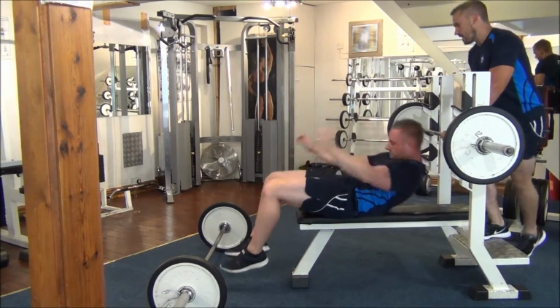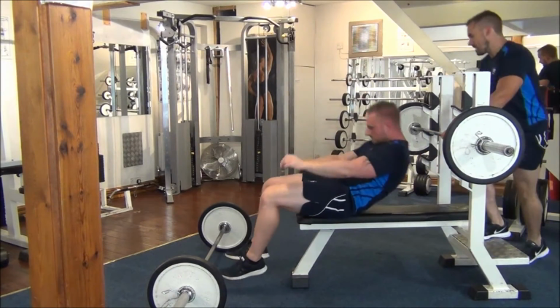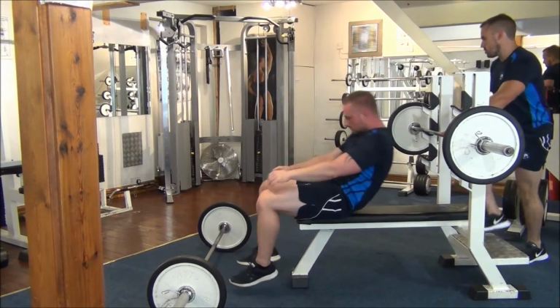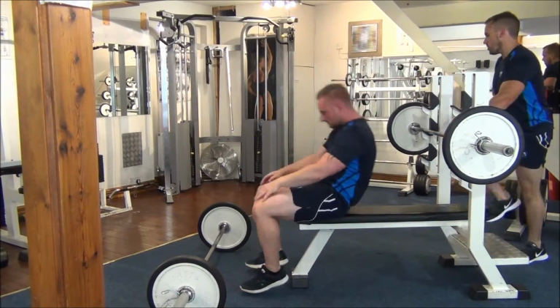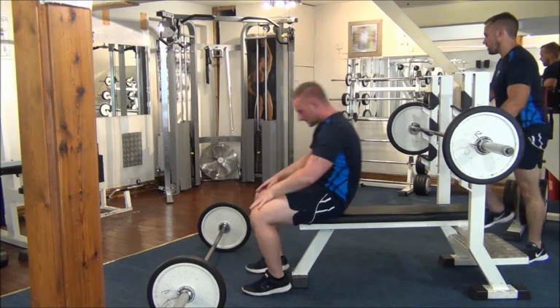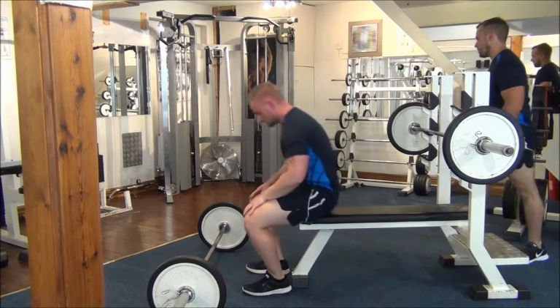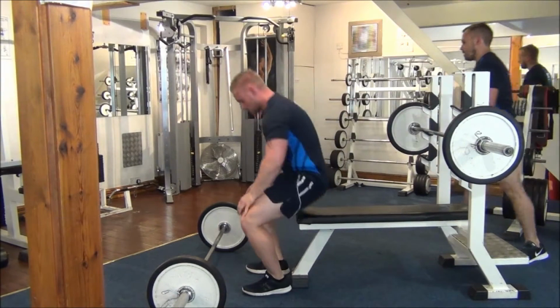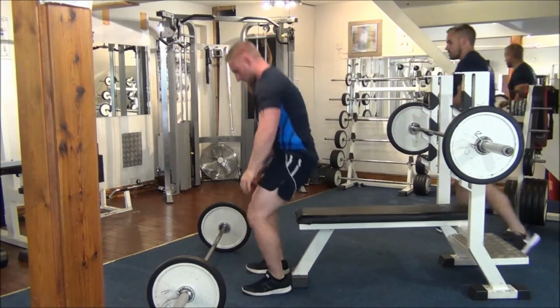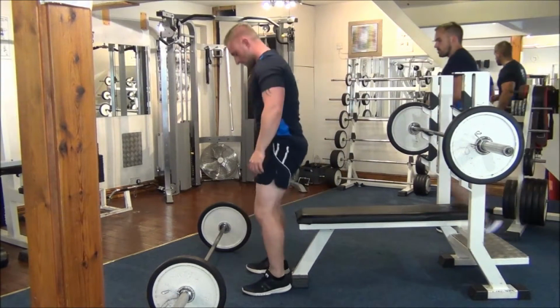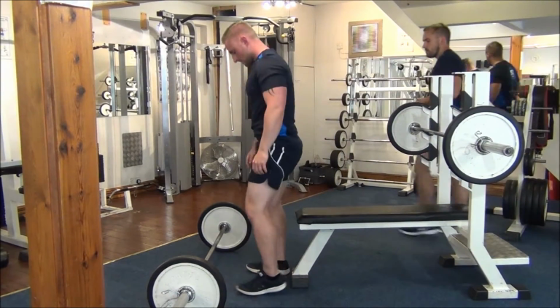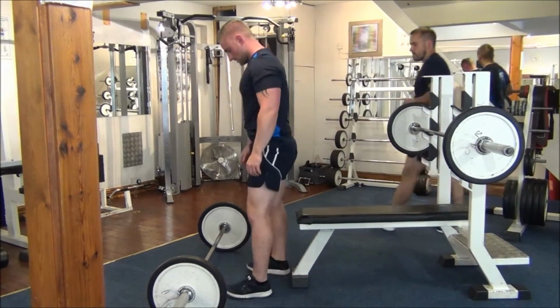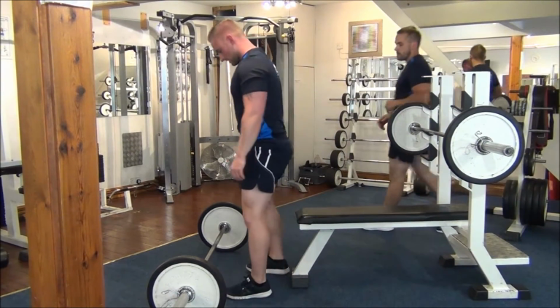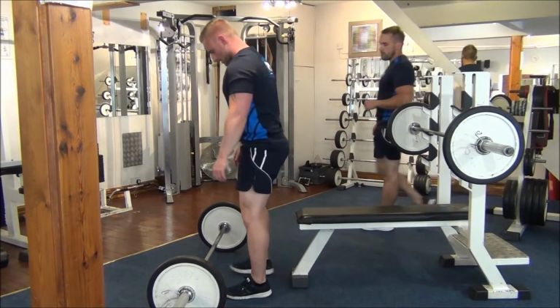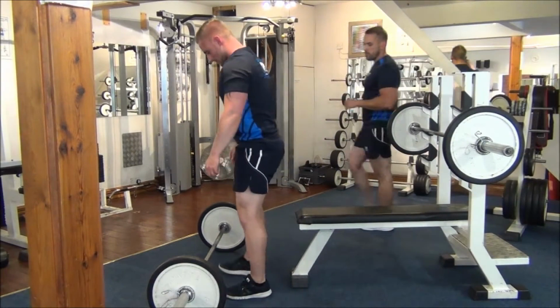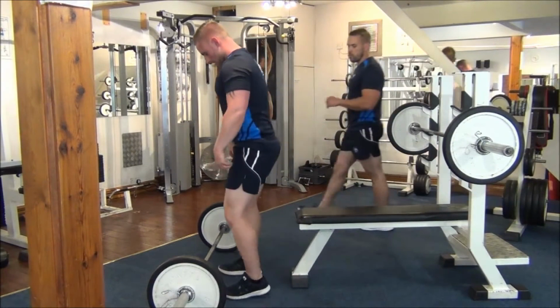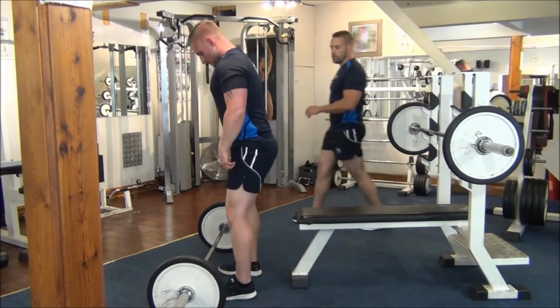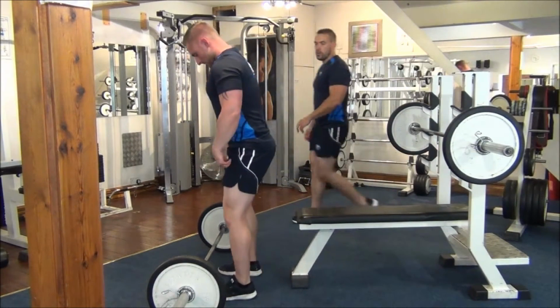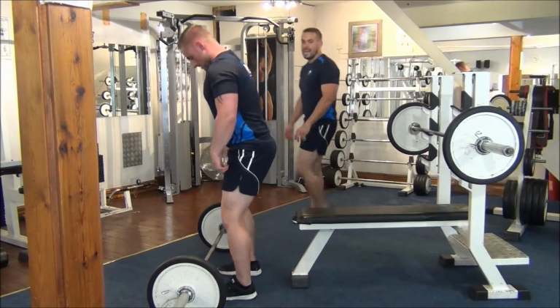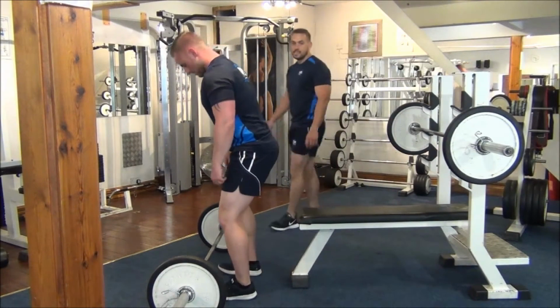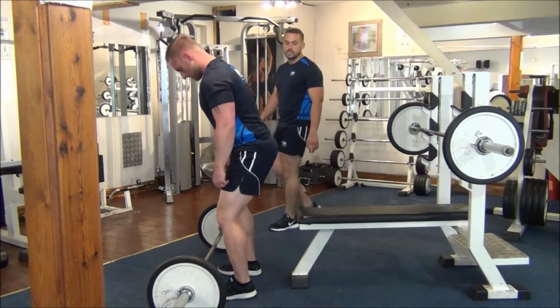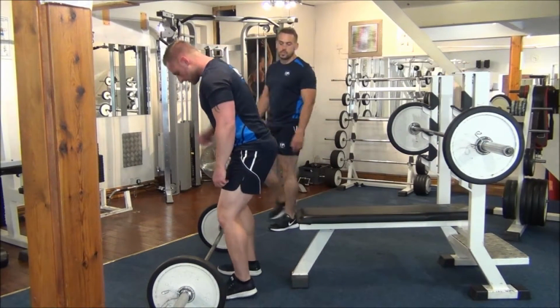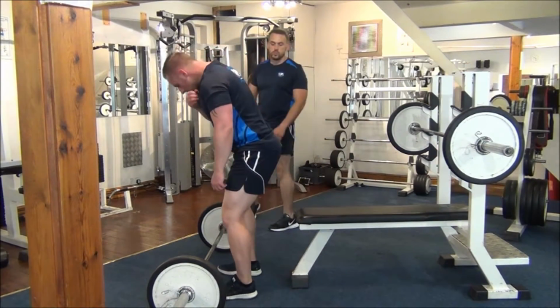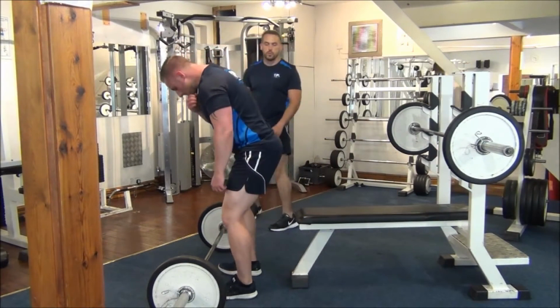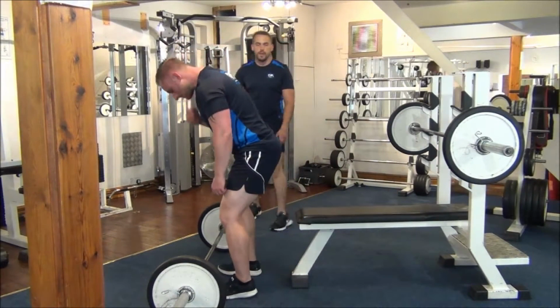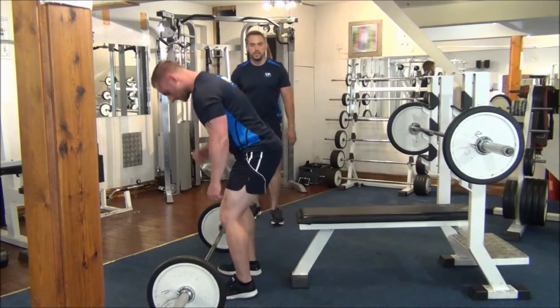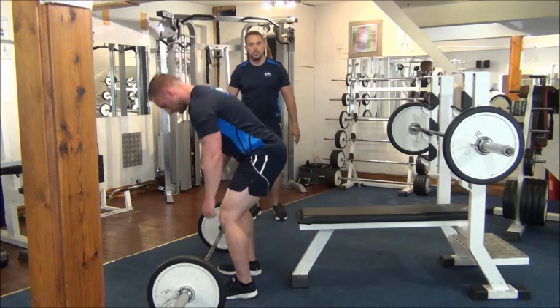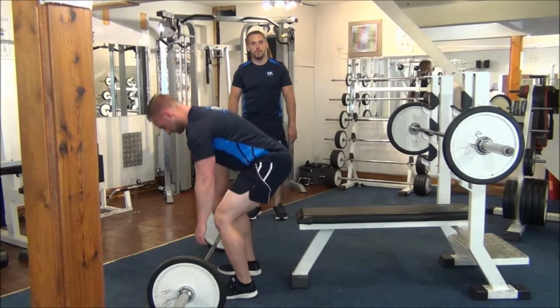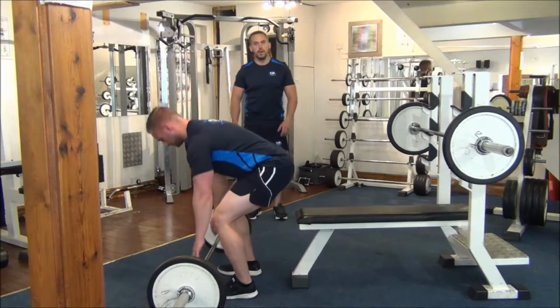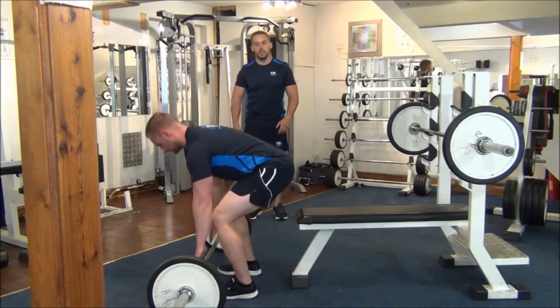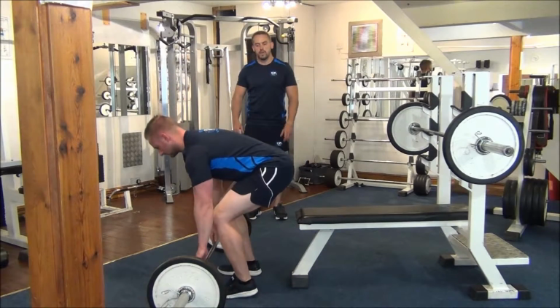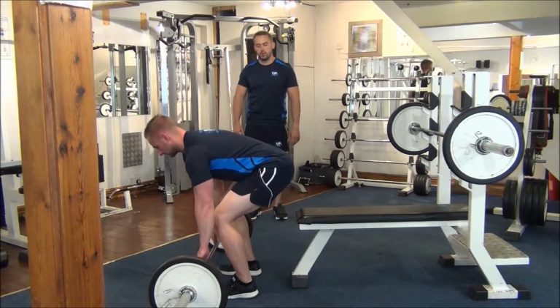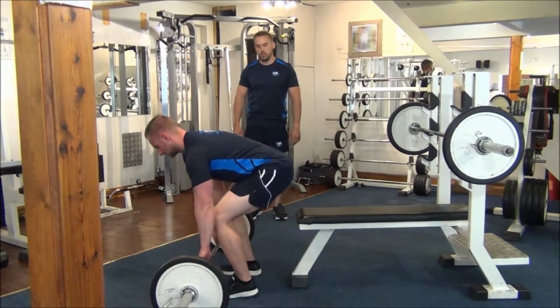The next workout is going to be for the lats. He's going to do a bent over barbell row.